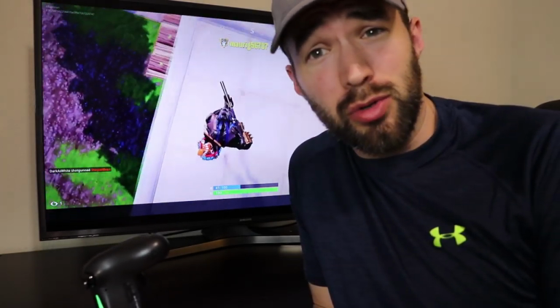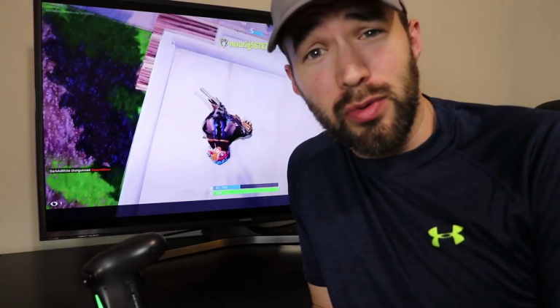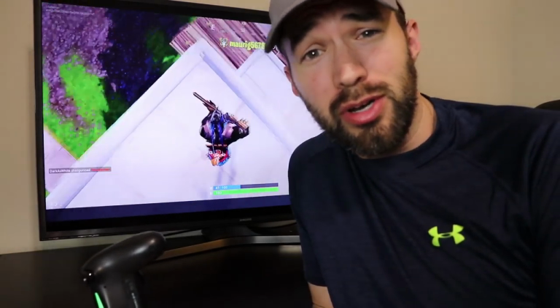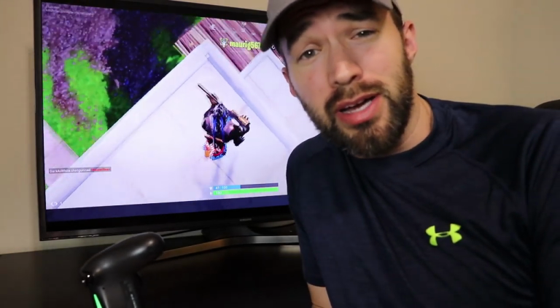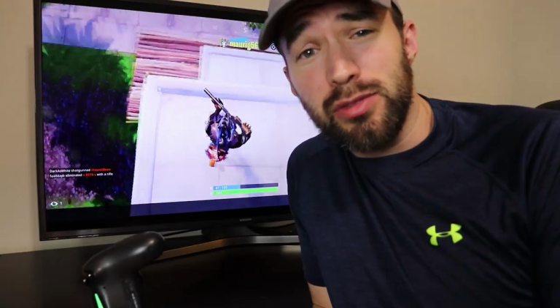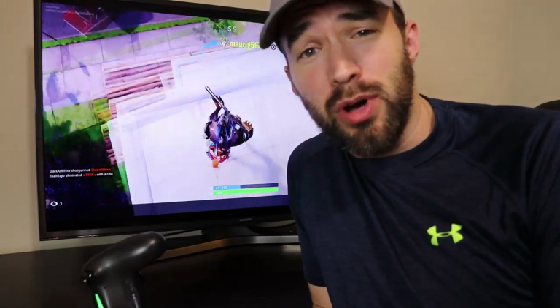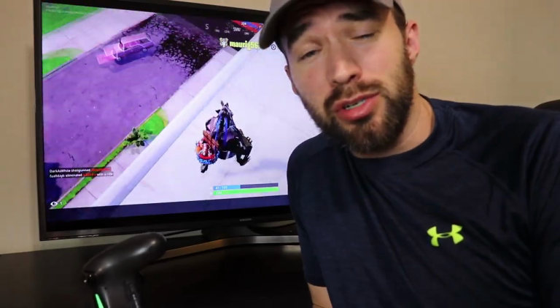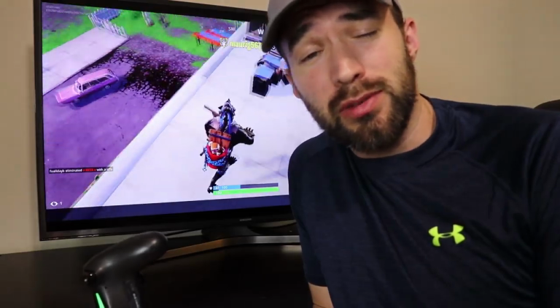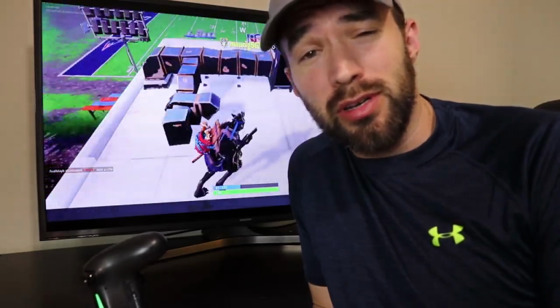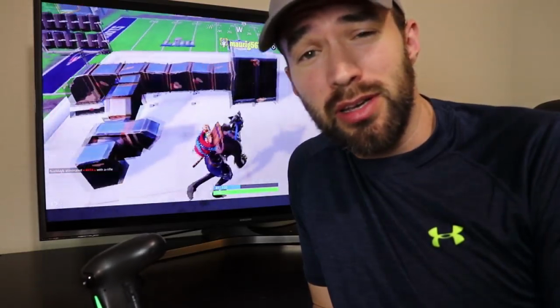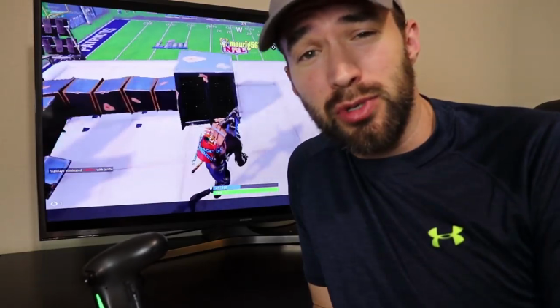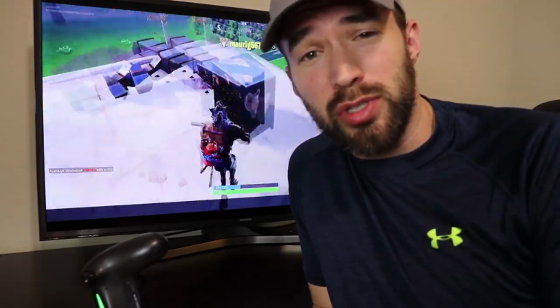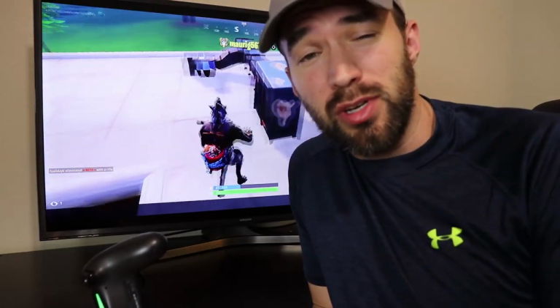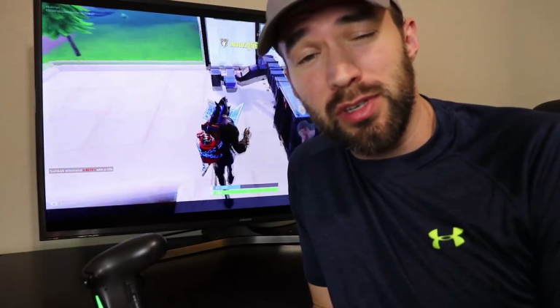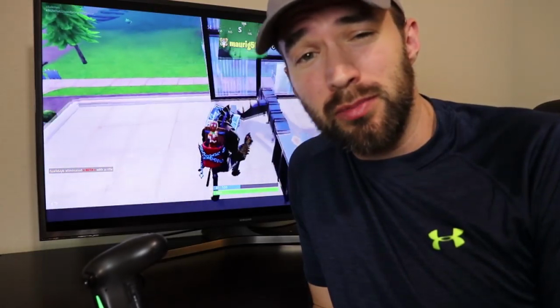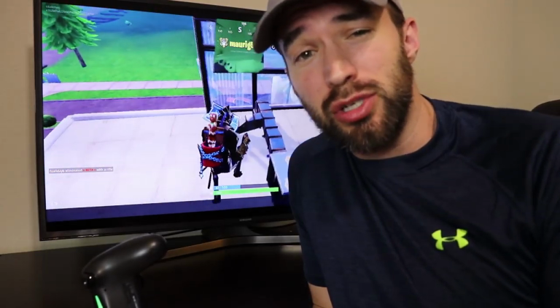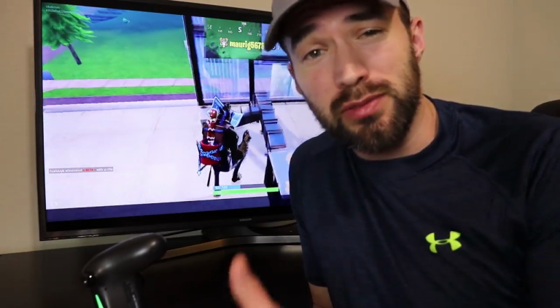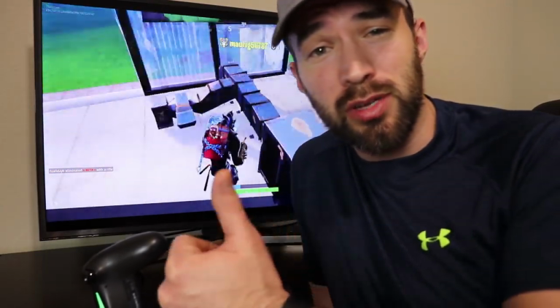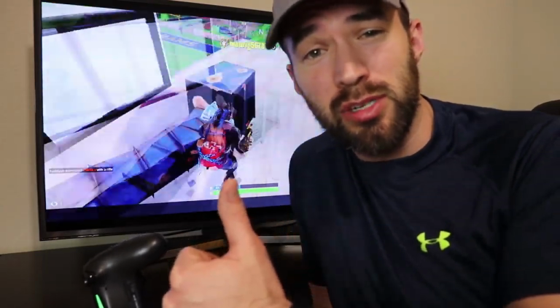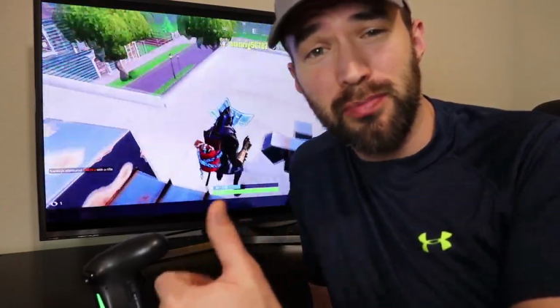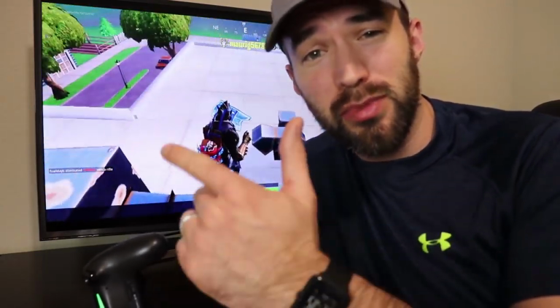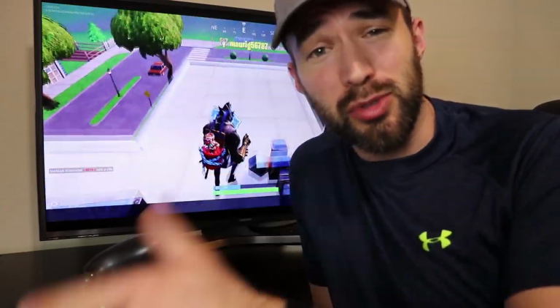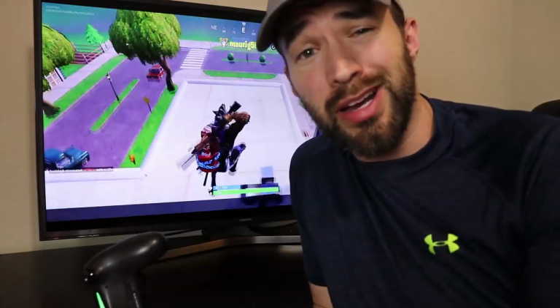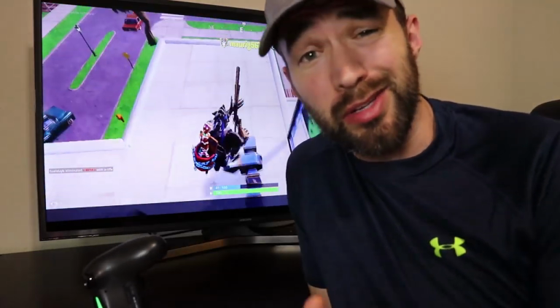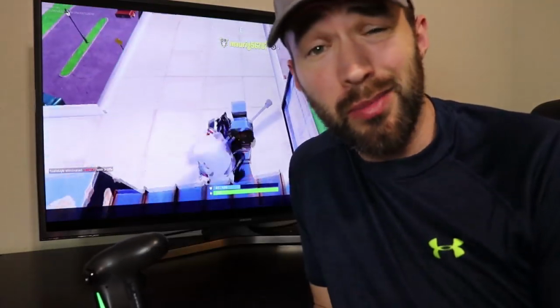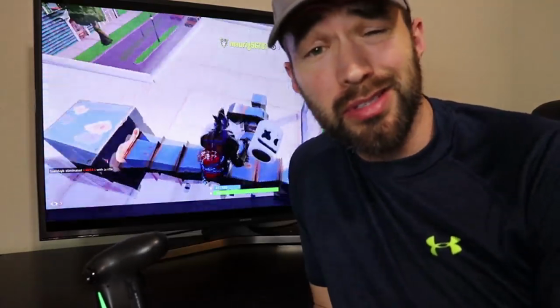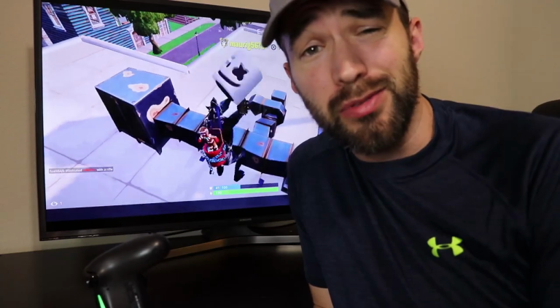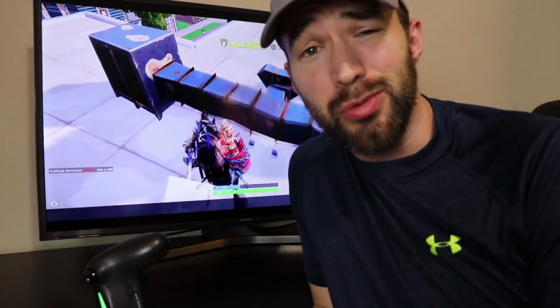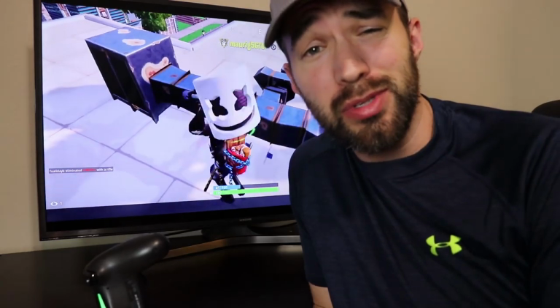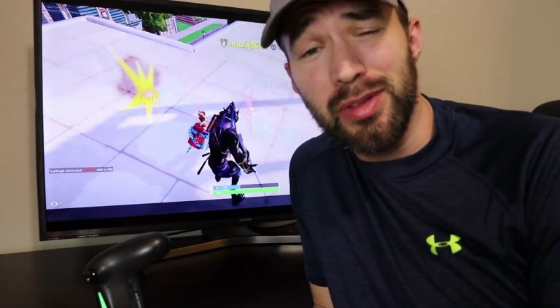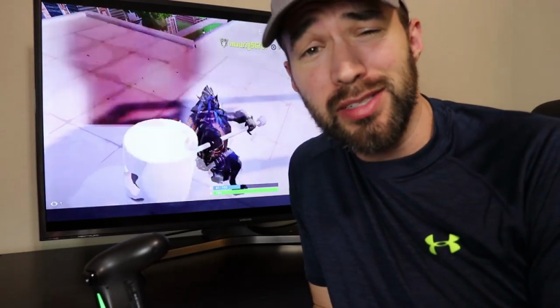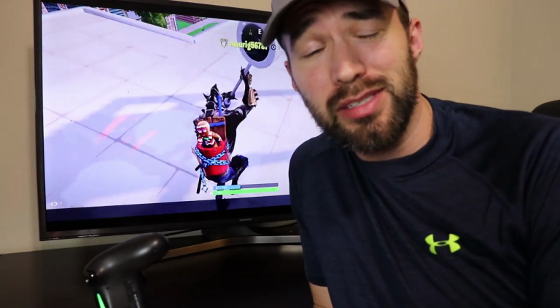So there you go, guys. Thanks for watching. Hope you have a great day and hope you enjoyed this video. If you did, make sure you leave a thumbs up, subscribe, and comment if you really liked it.